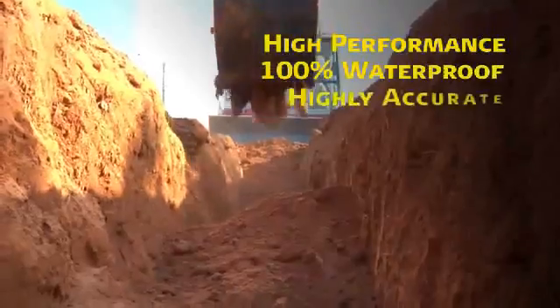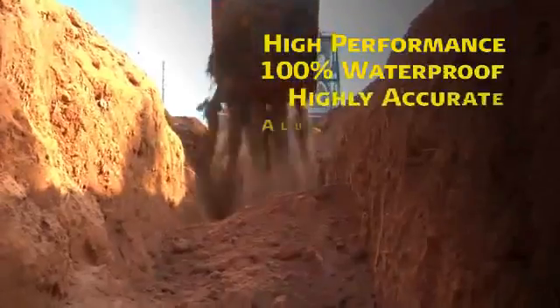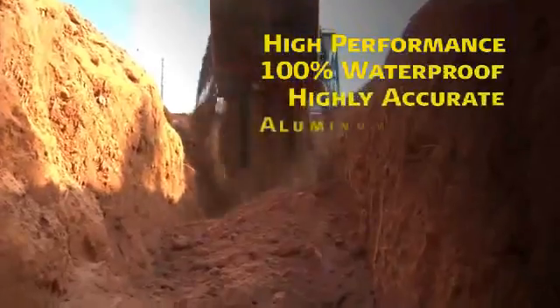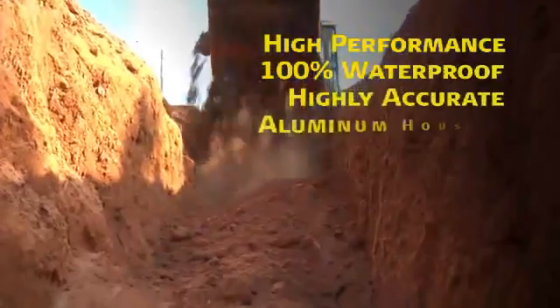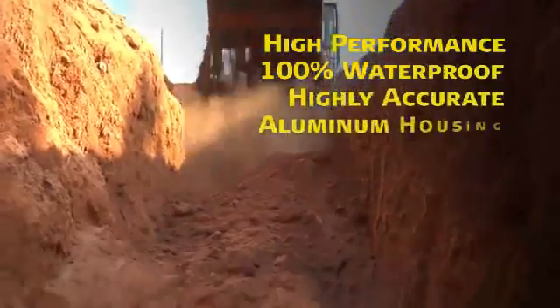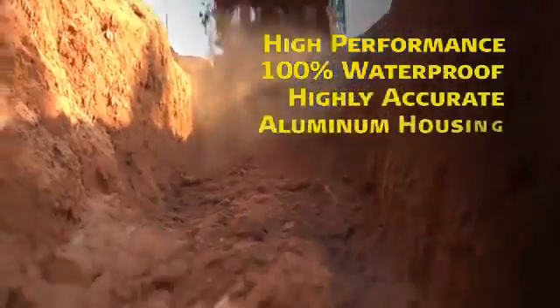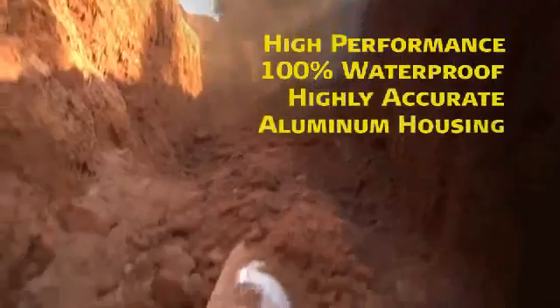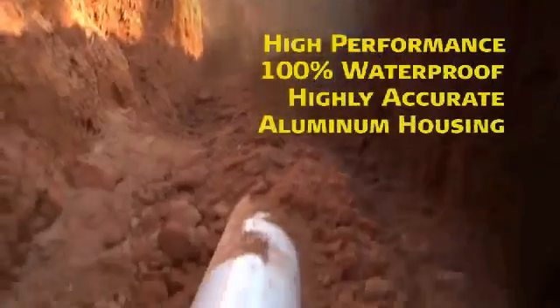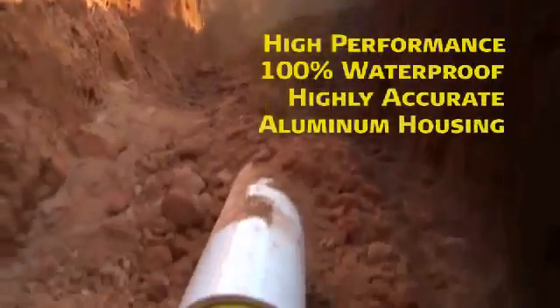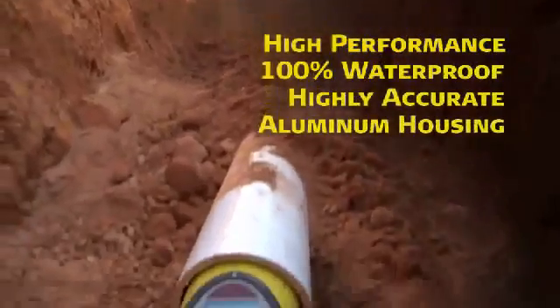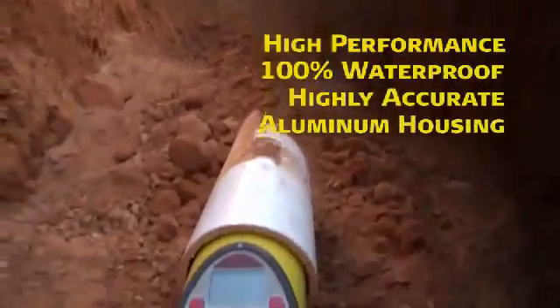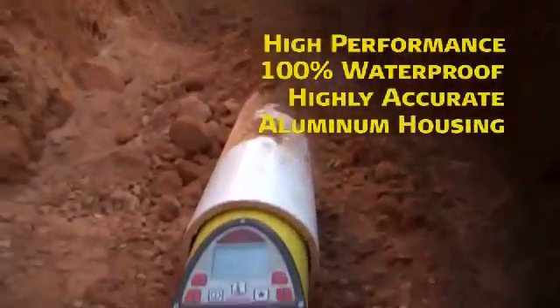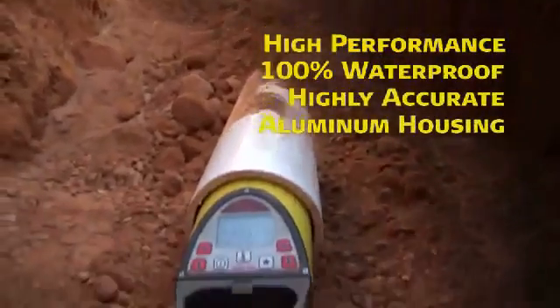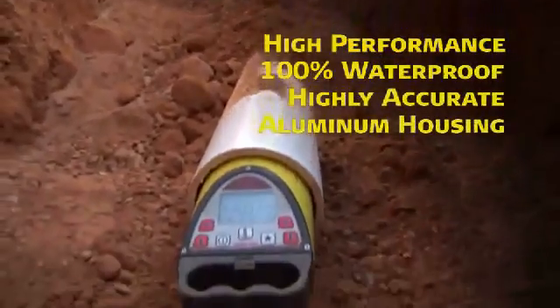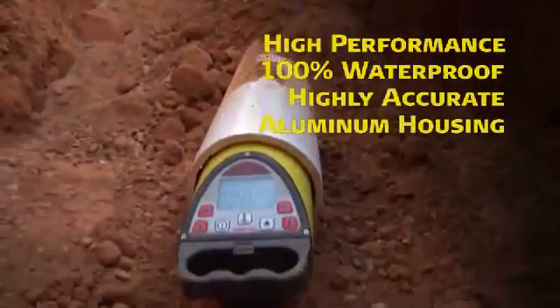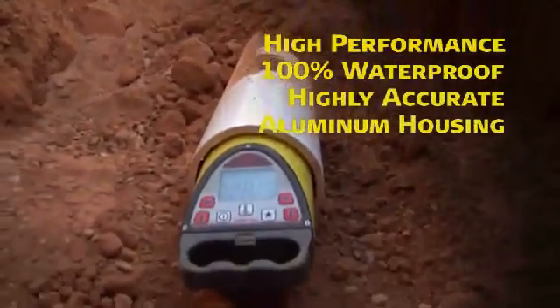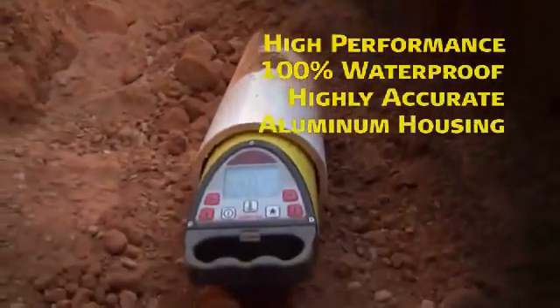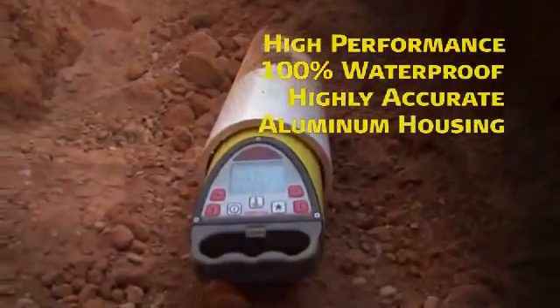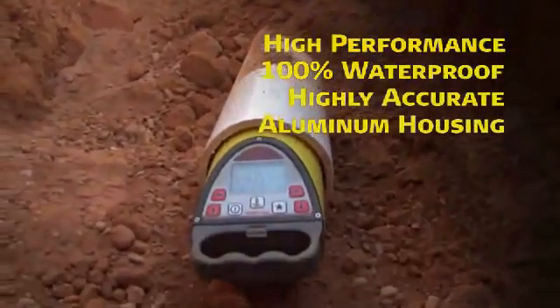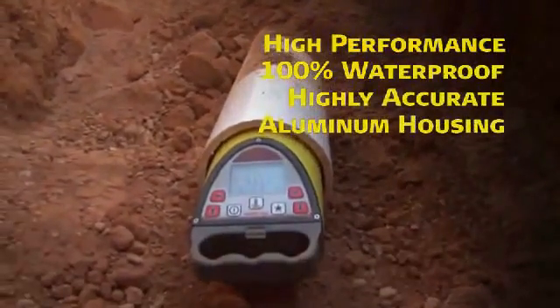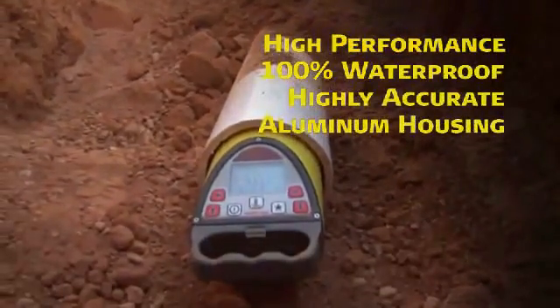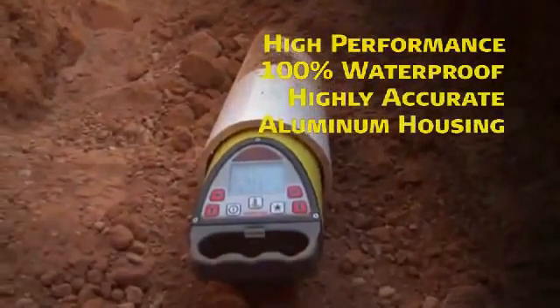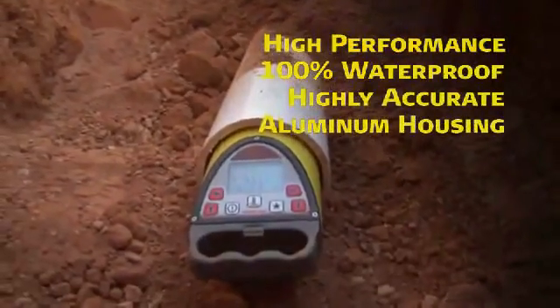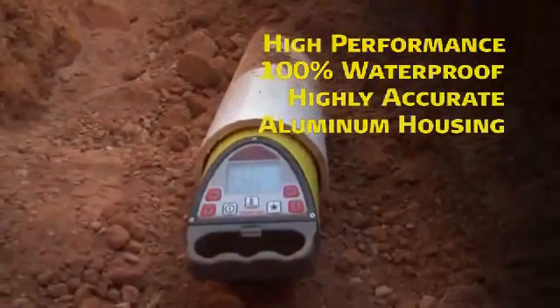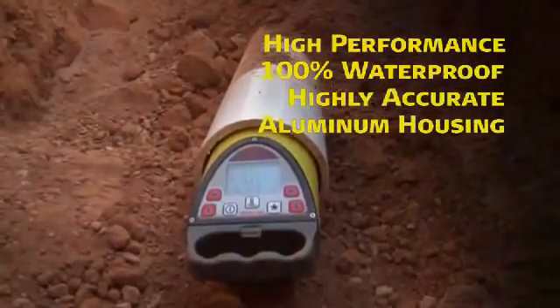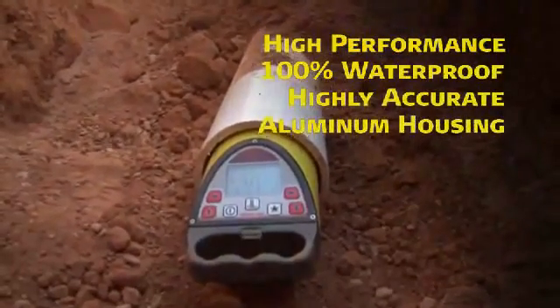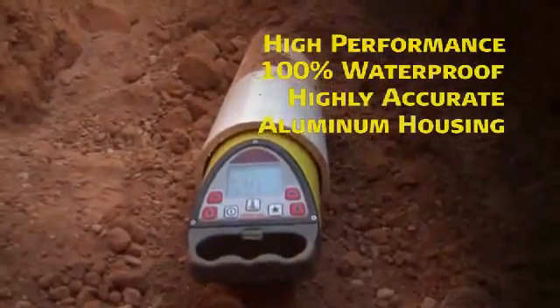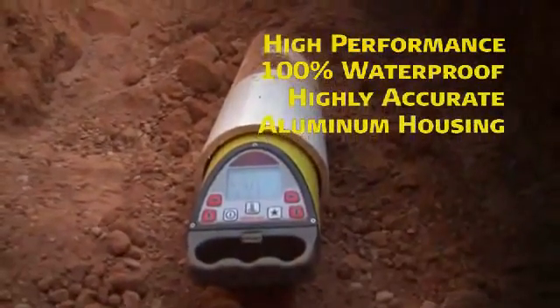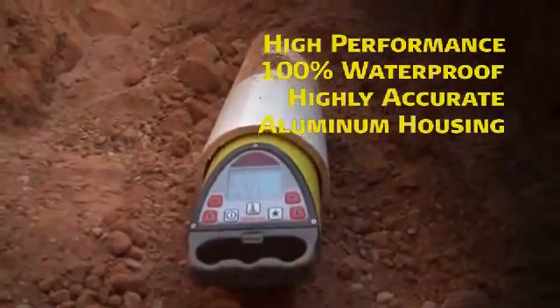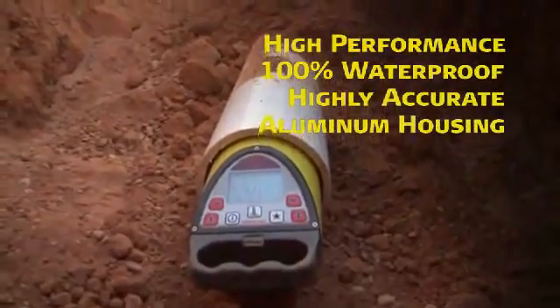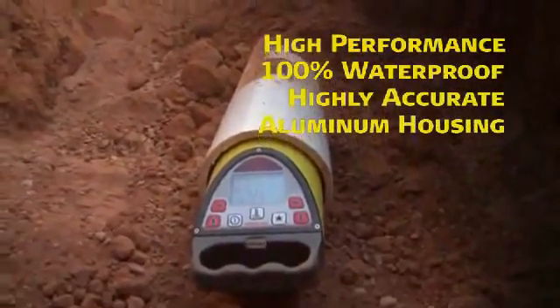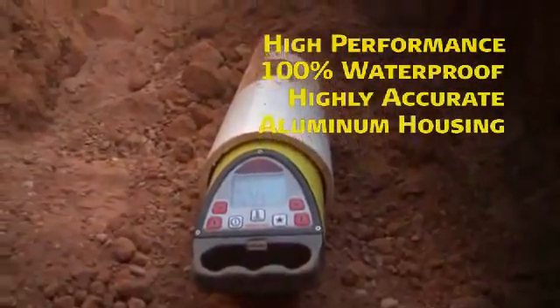100% waterproof, highly accurate, and built with a cast aluminum housing to stand up to years of rugged use.